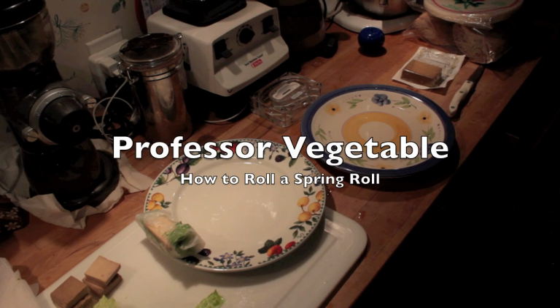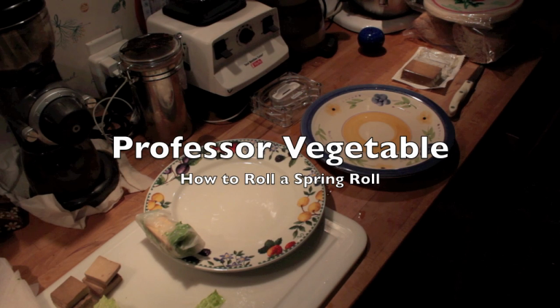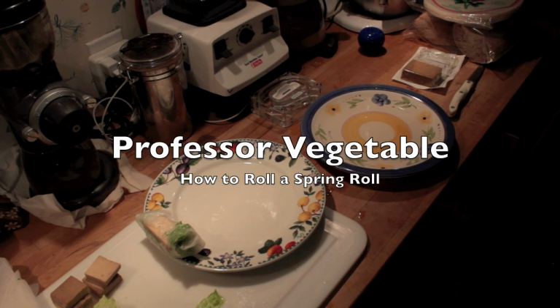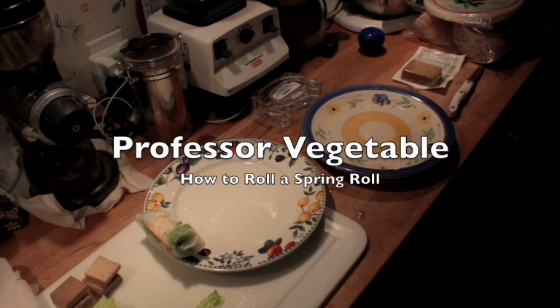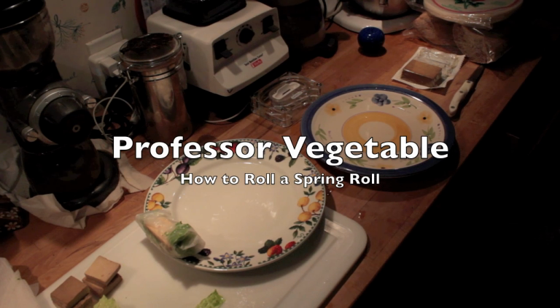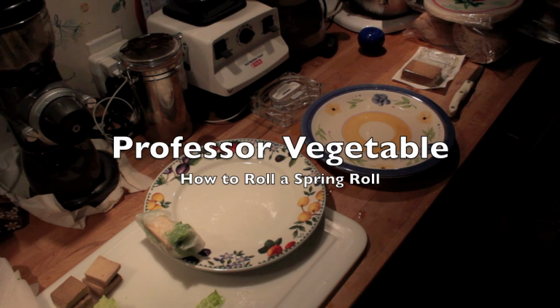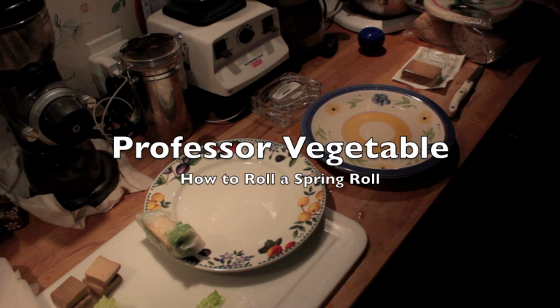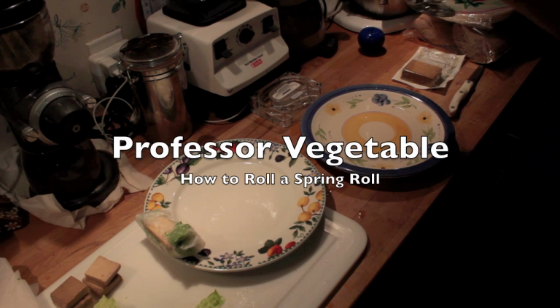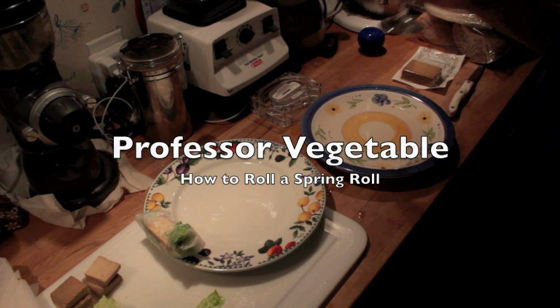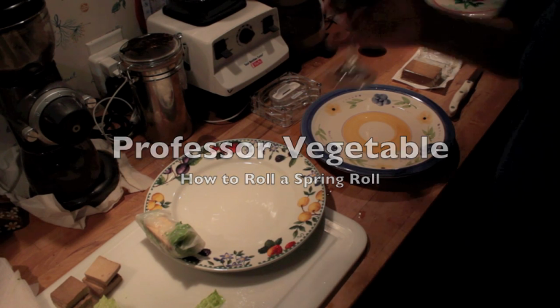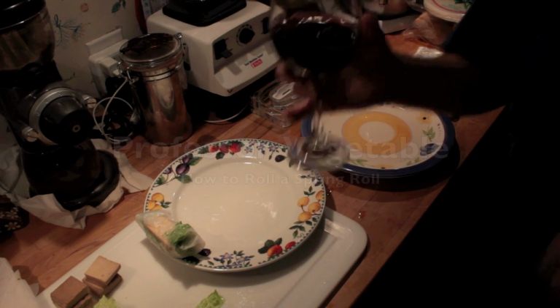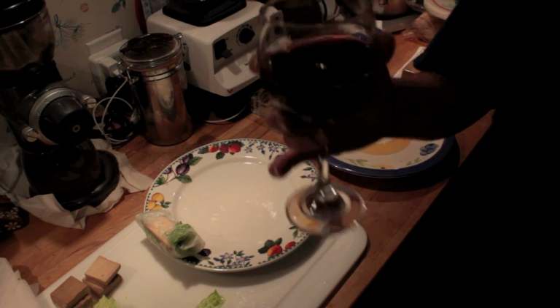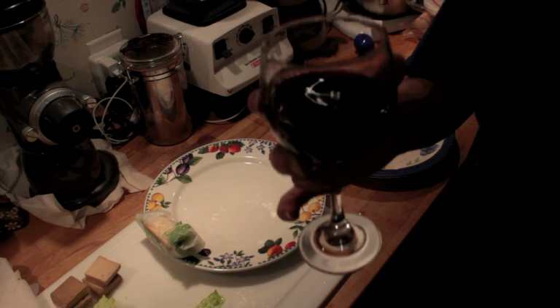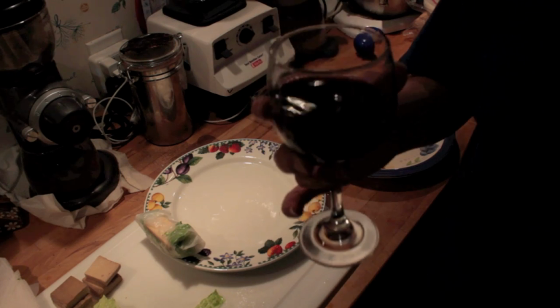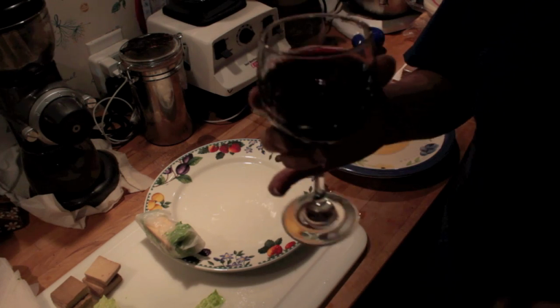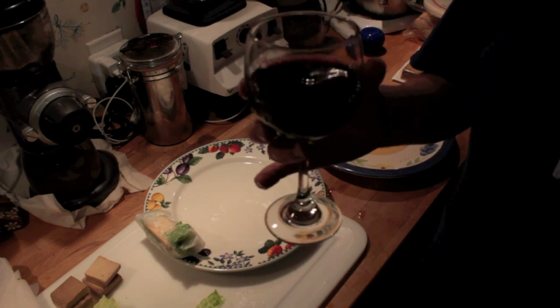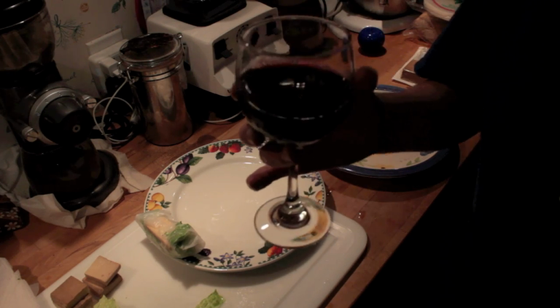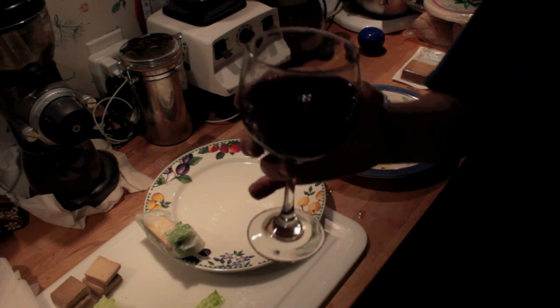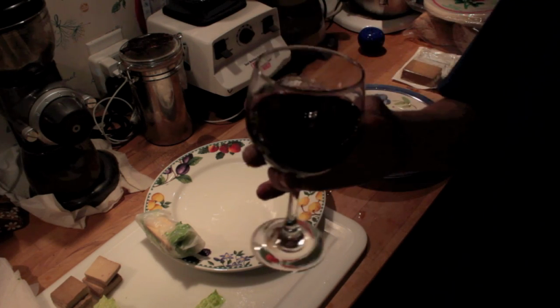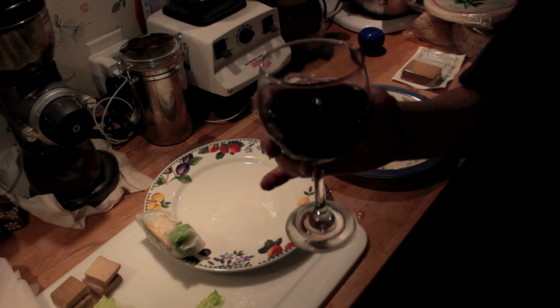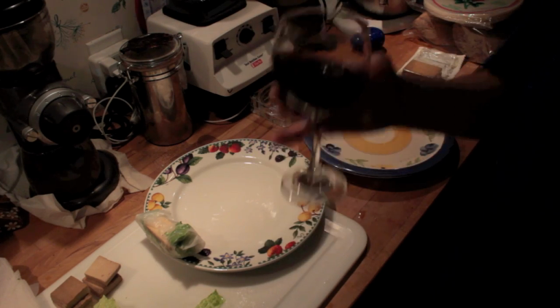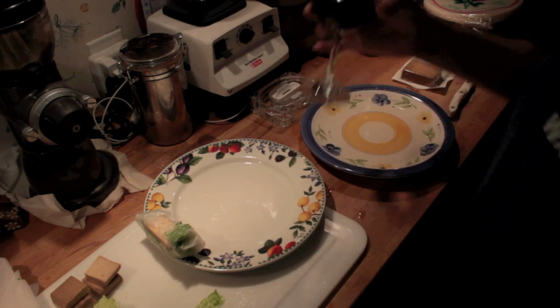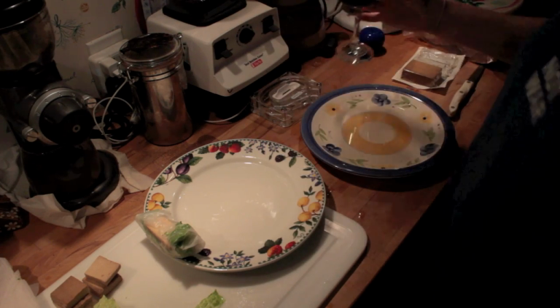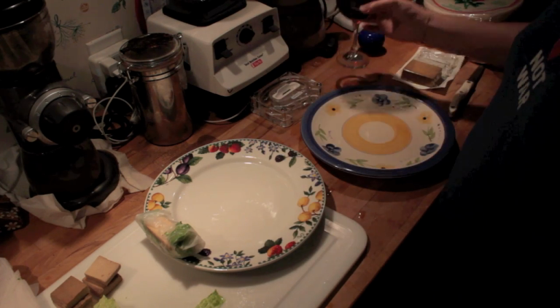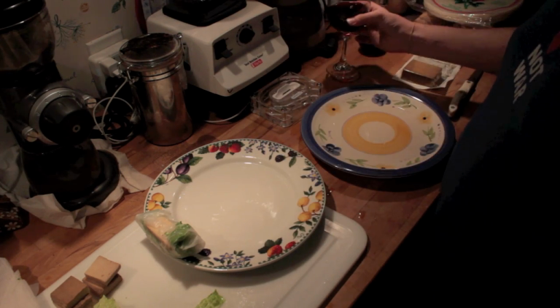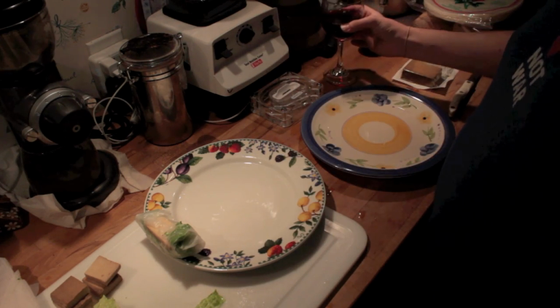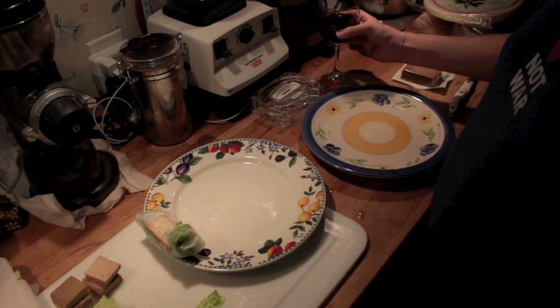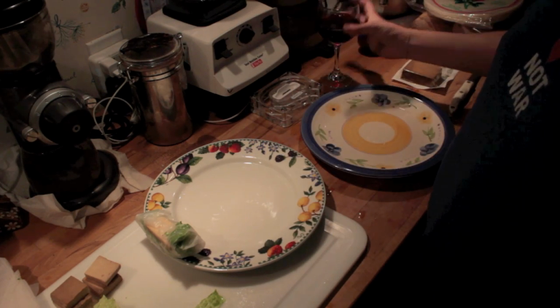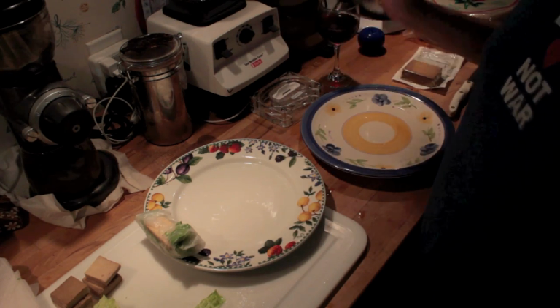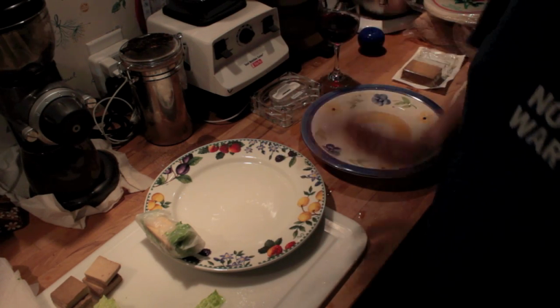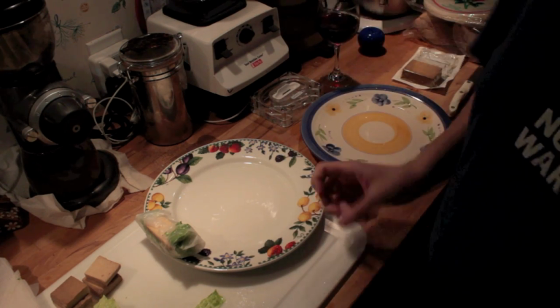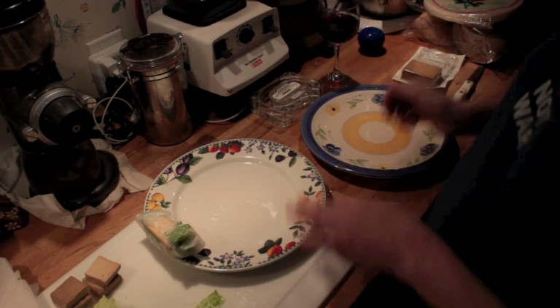Make sure you have your liquid courage available. I totally chickened out because I needed to drink this wine — it's totally part of the recipe.